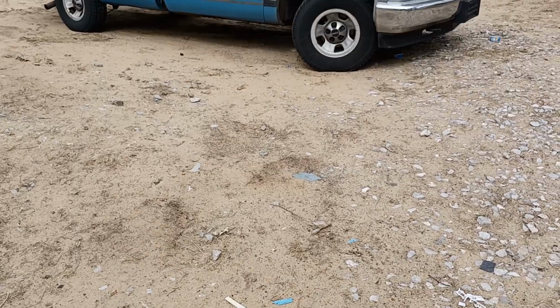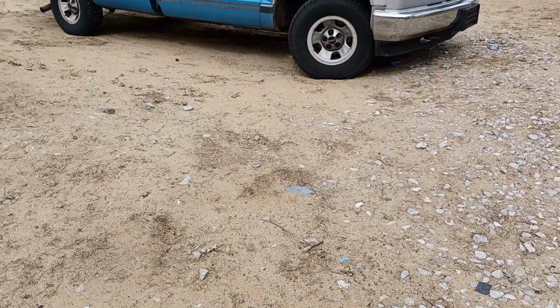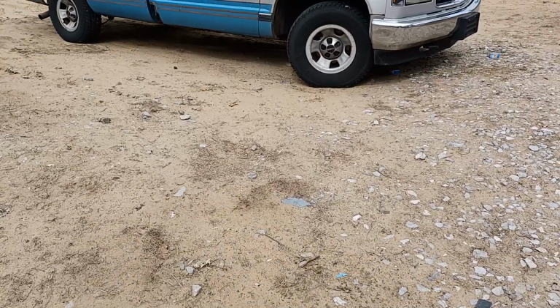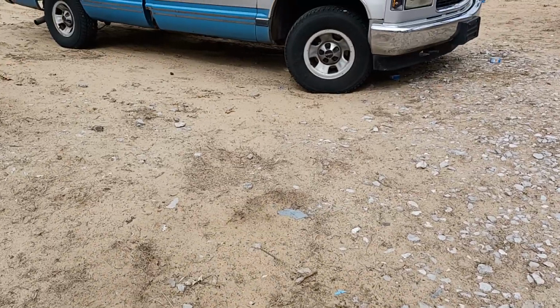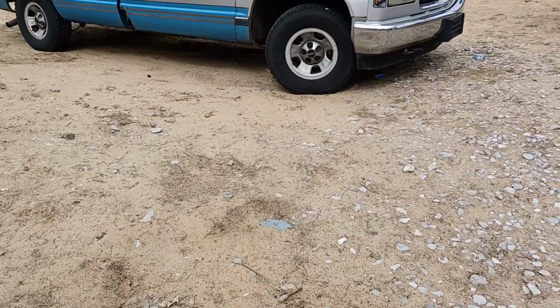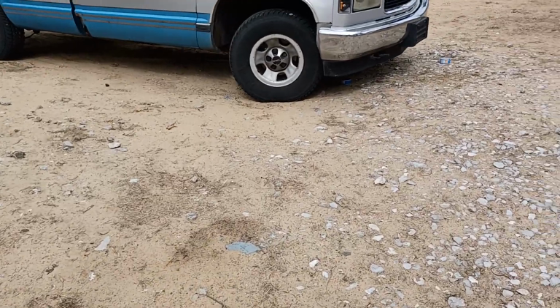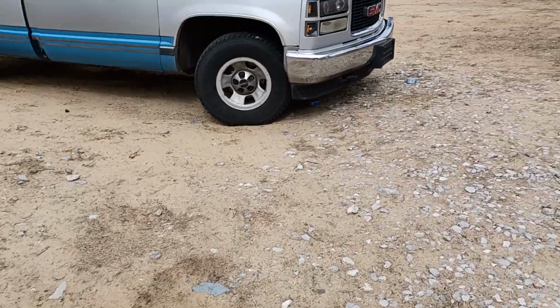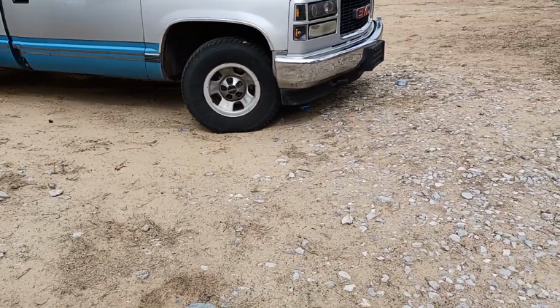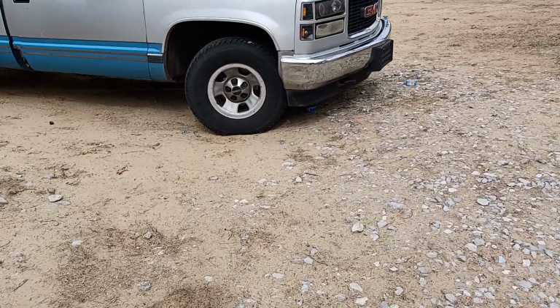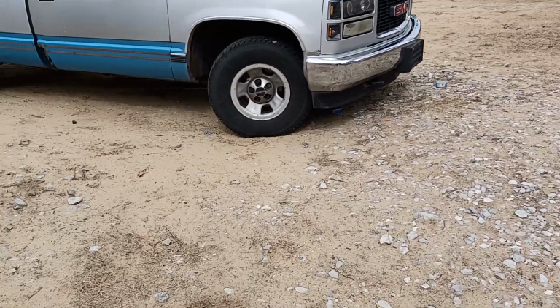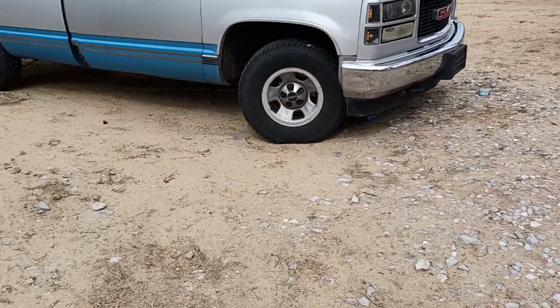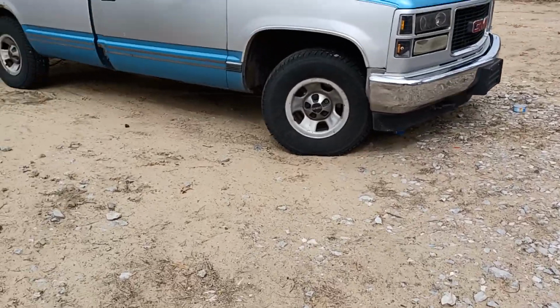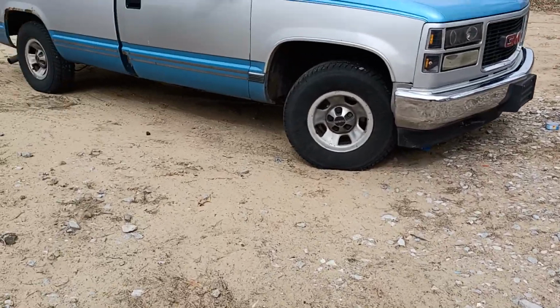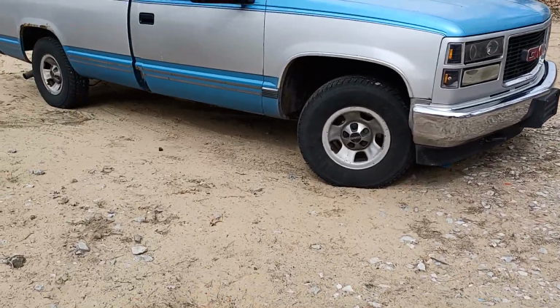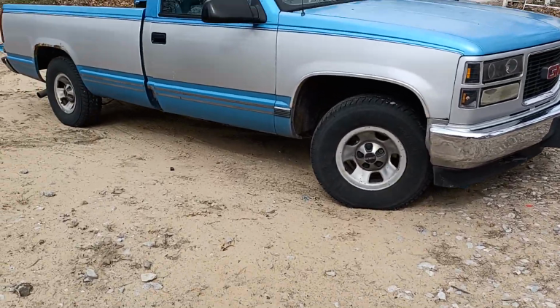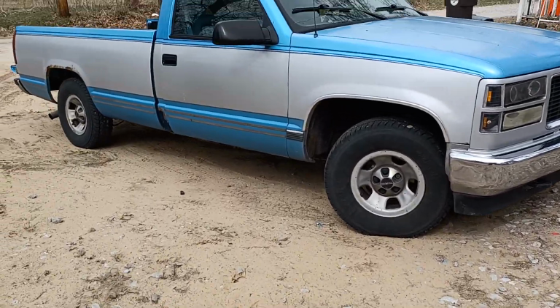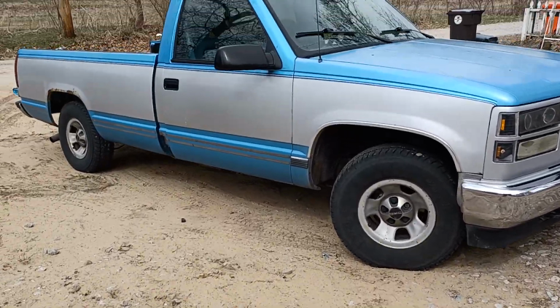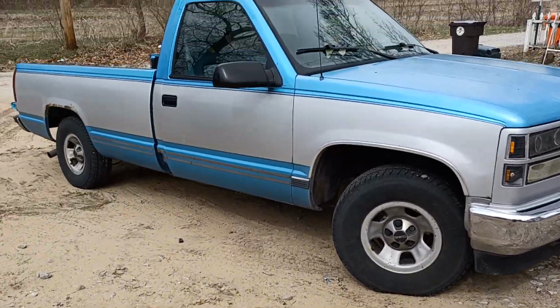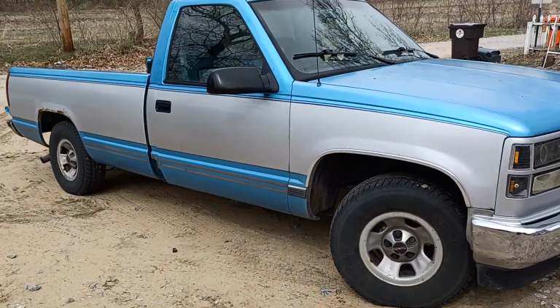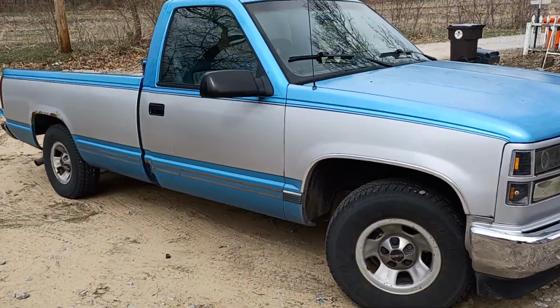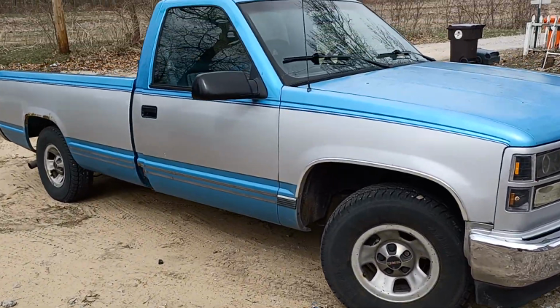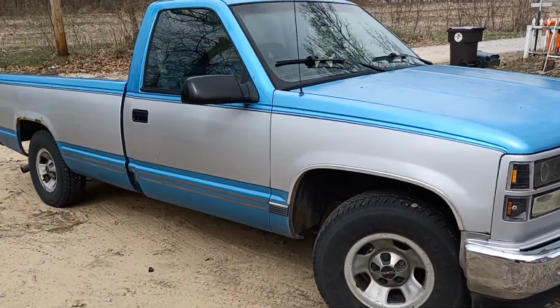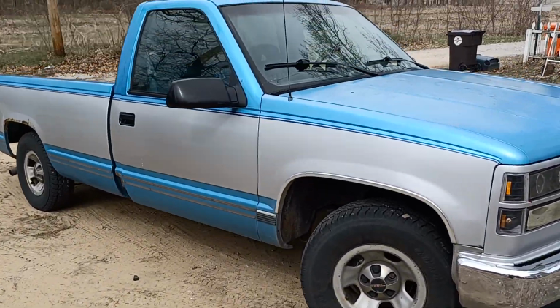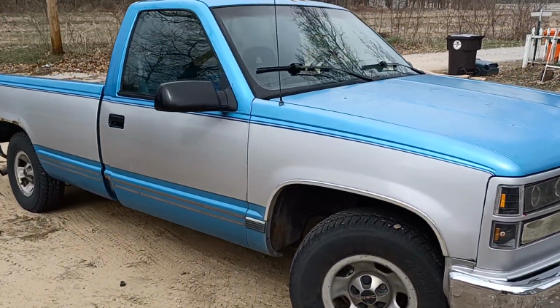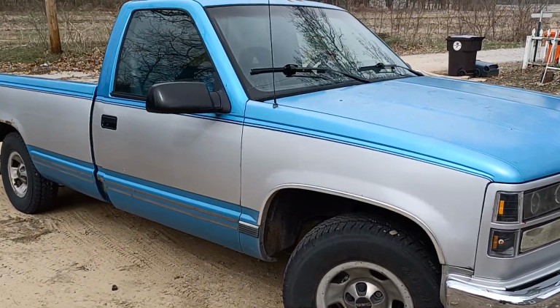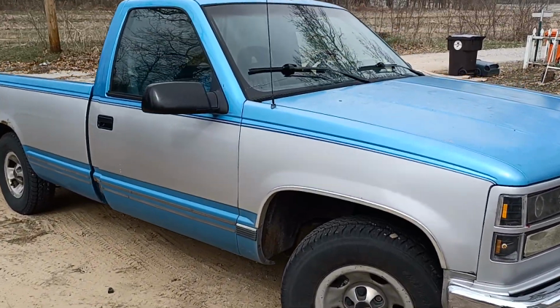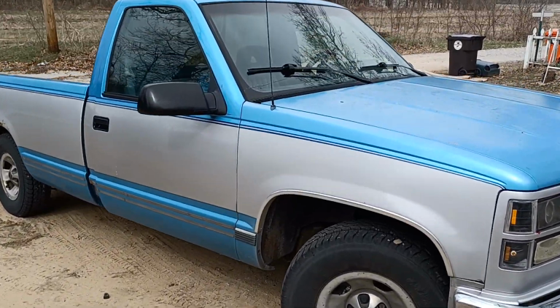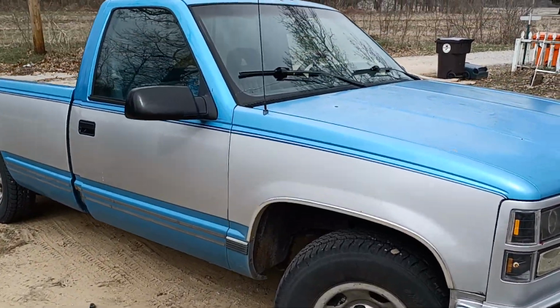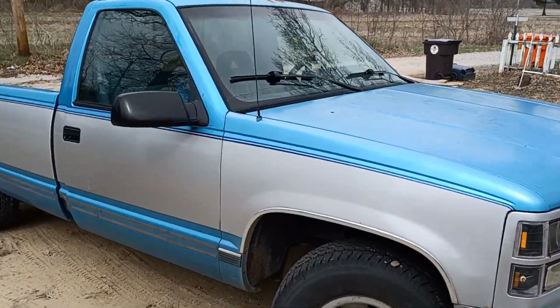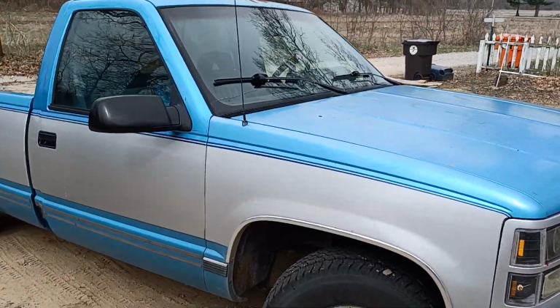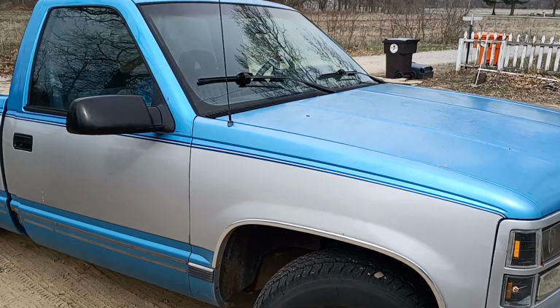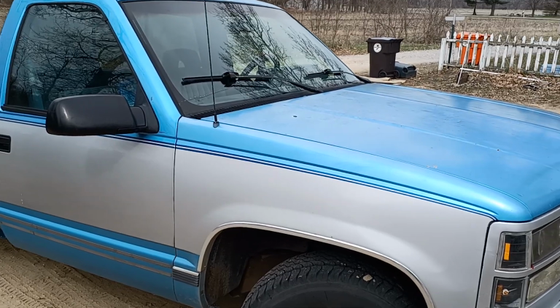That was today's trip to the junkyard. The truck is doing good.